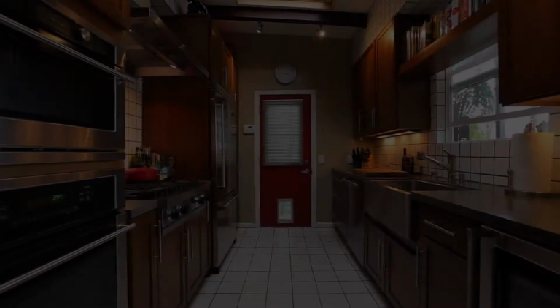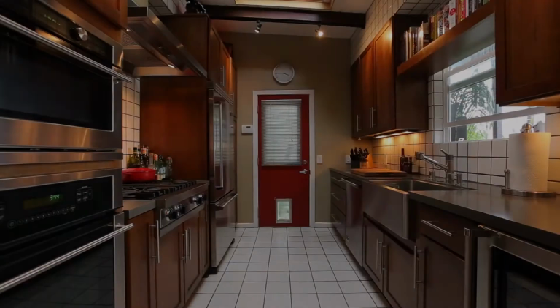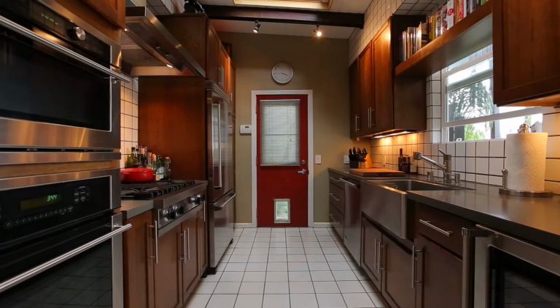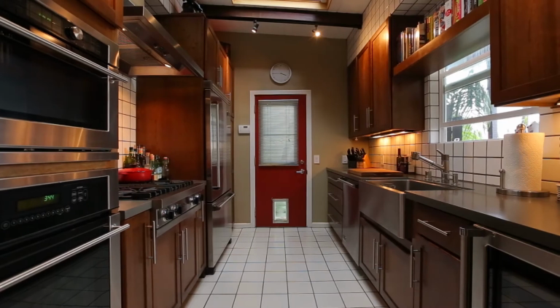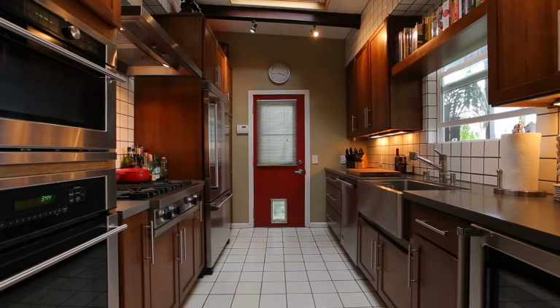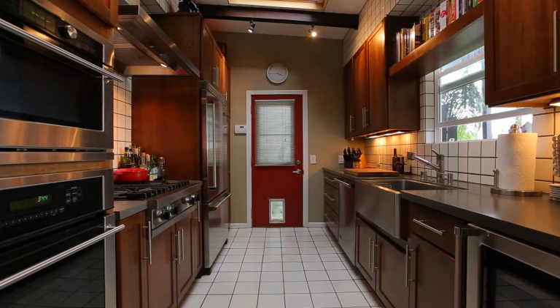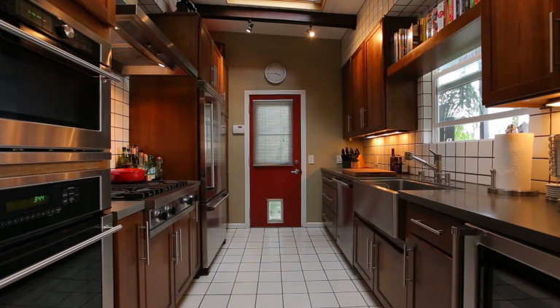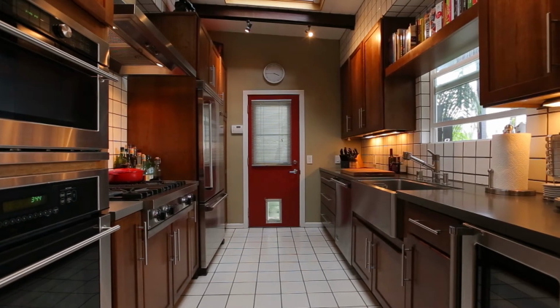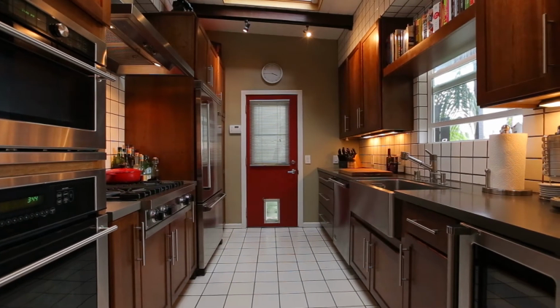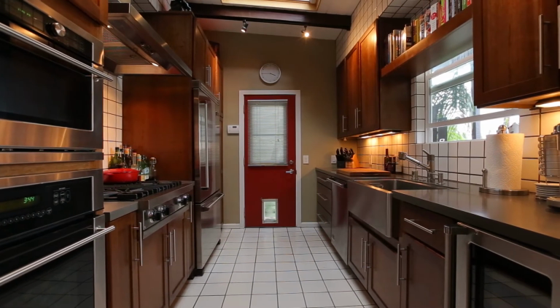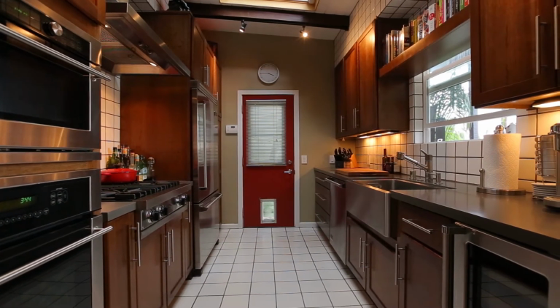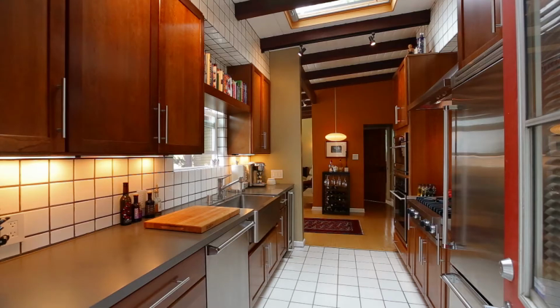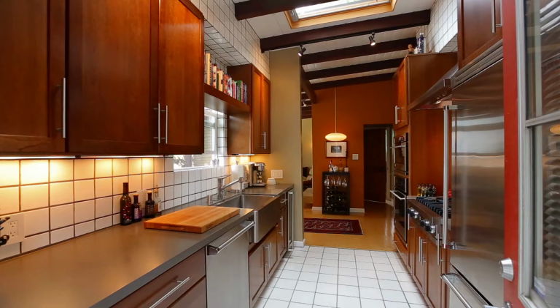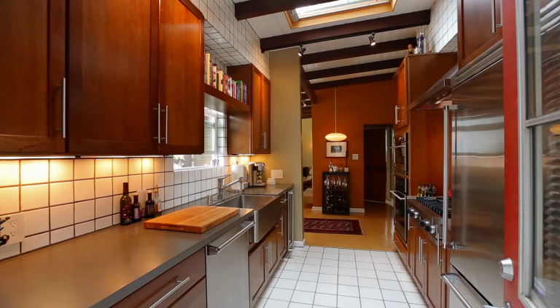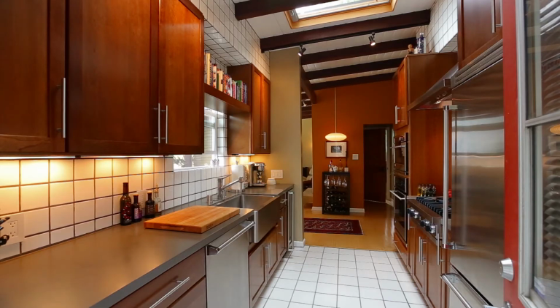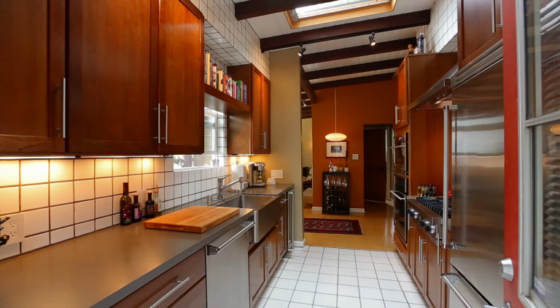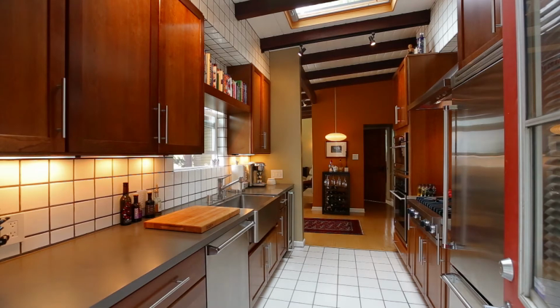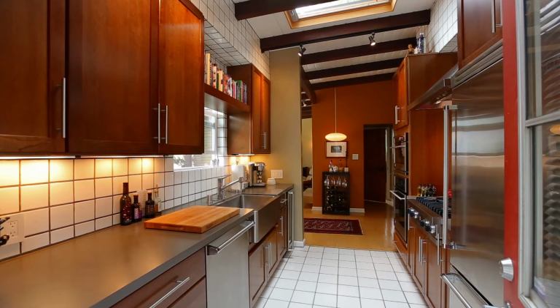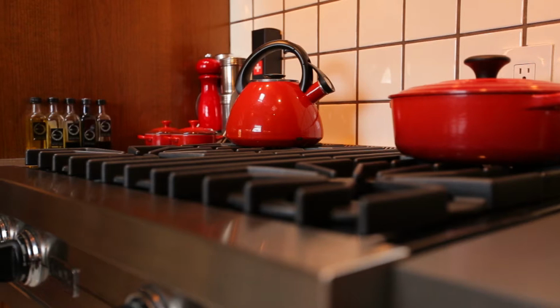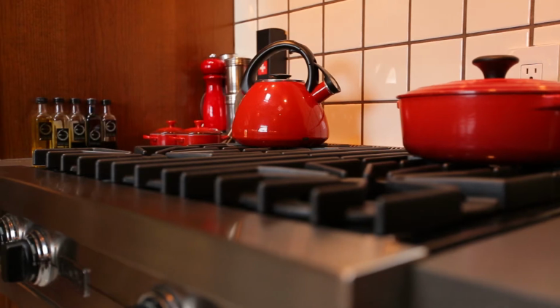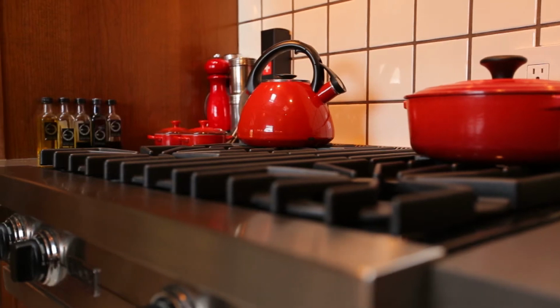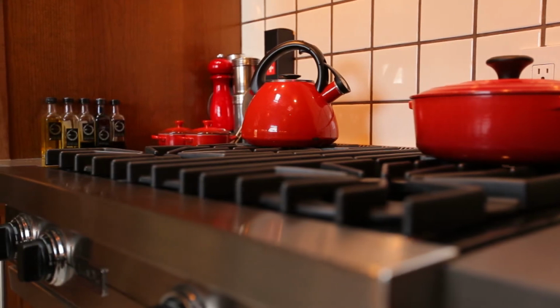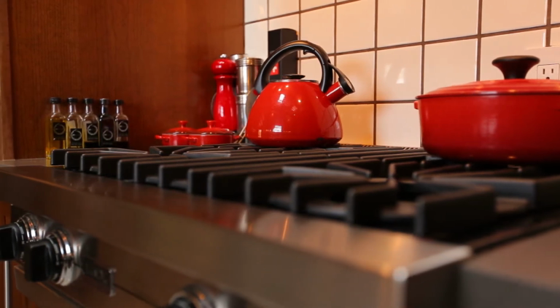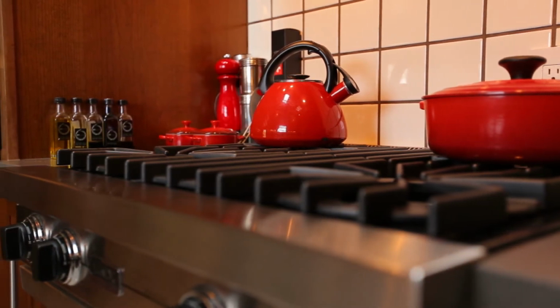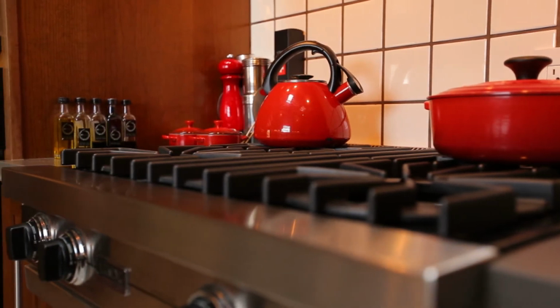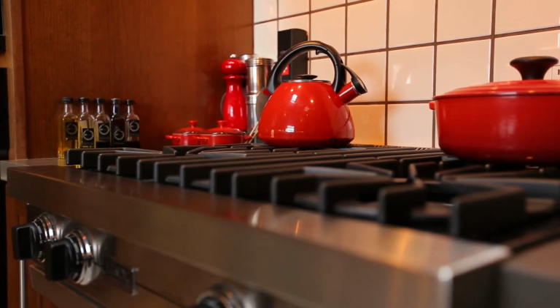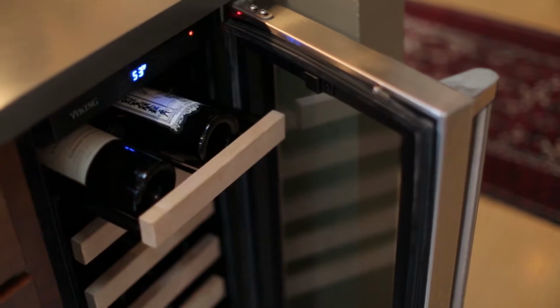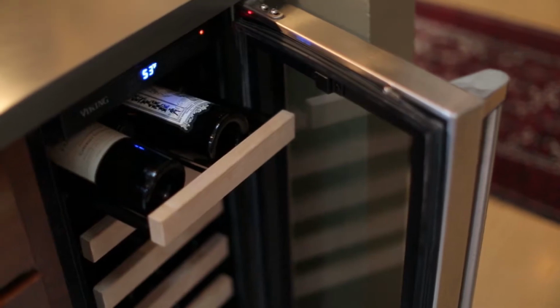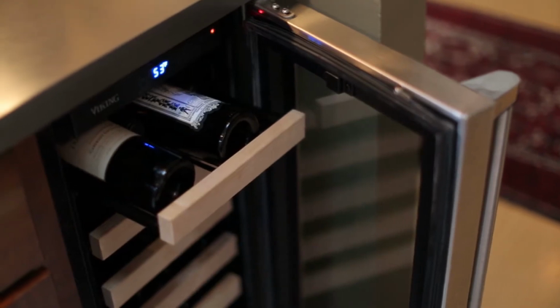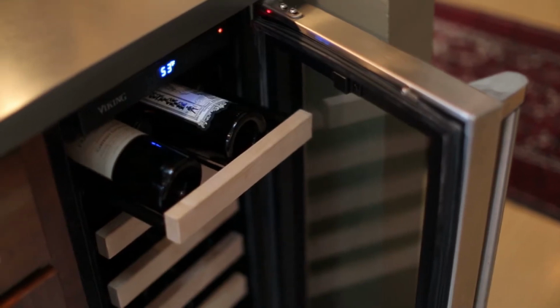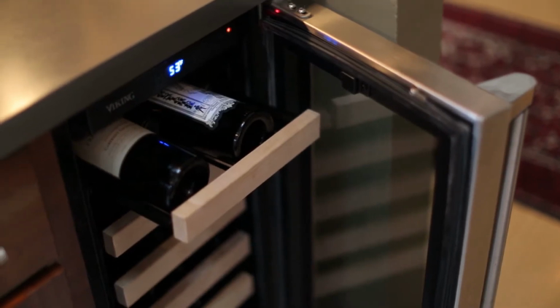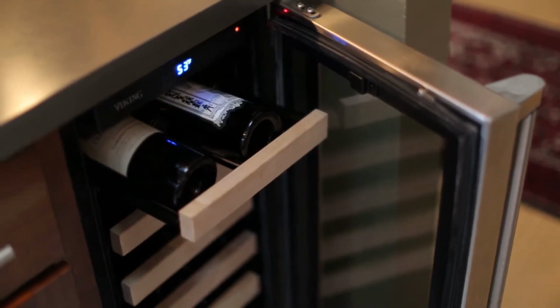A completely updated Swedish inspired kitchen that features a Viking refrigerator, dishwasher and wine cooler.